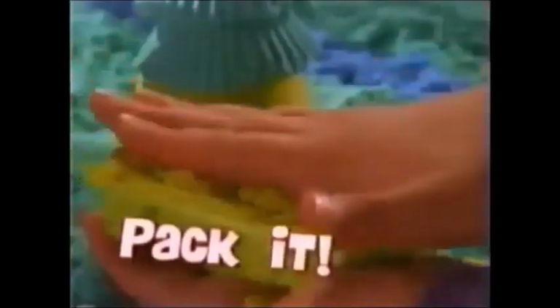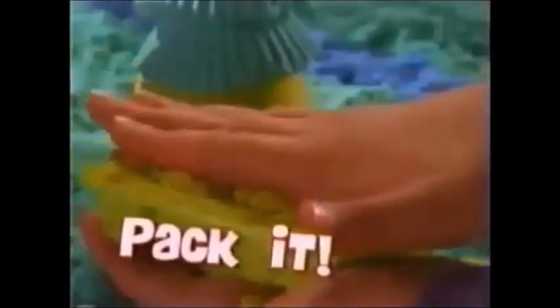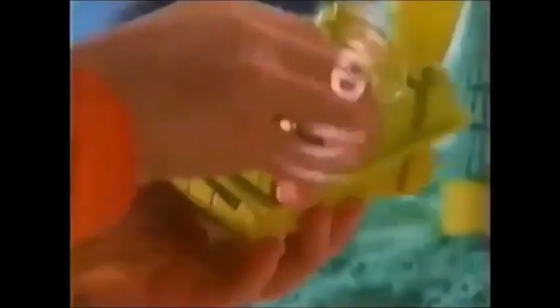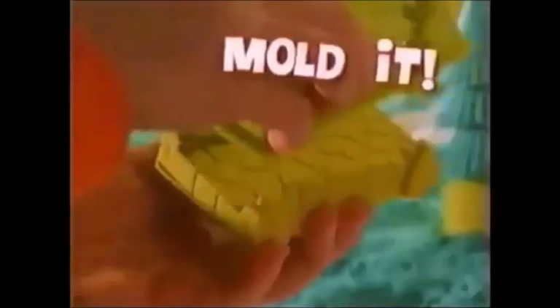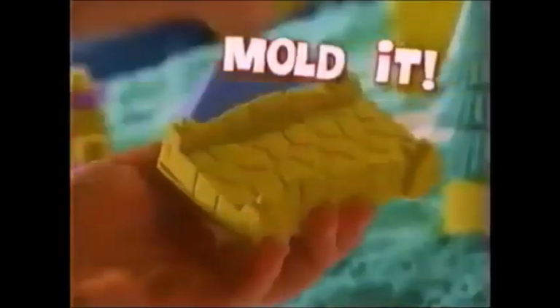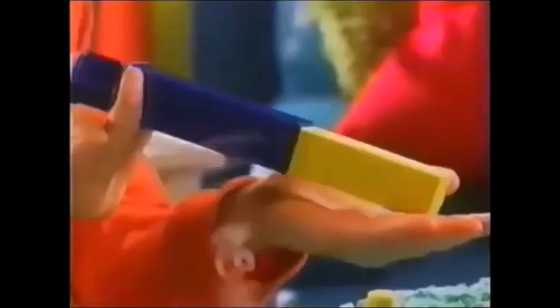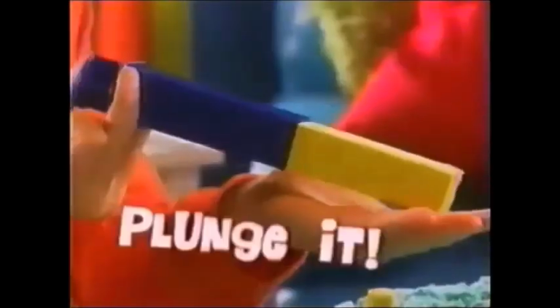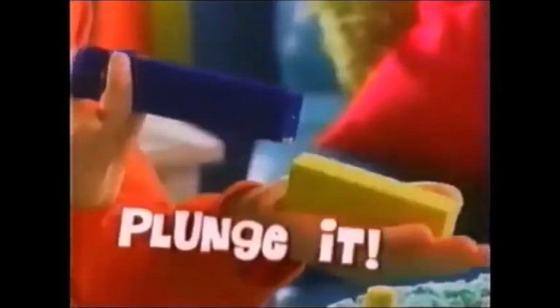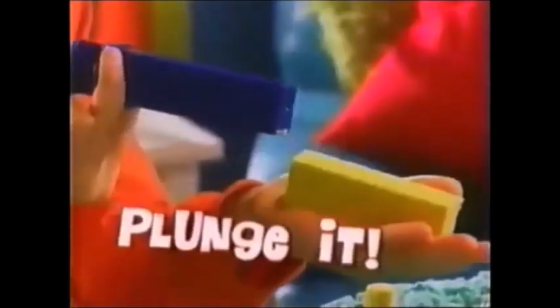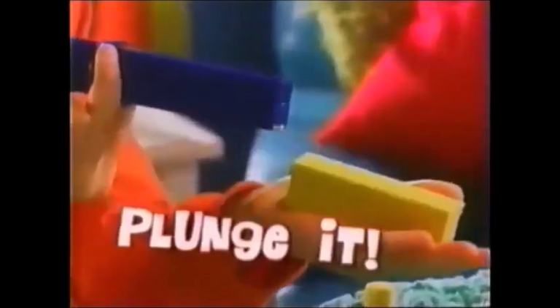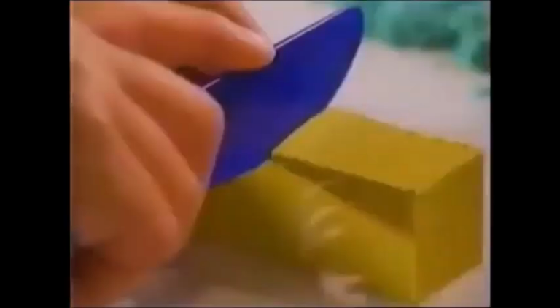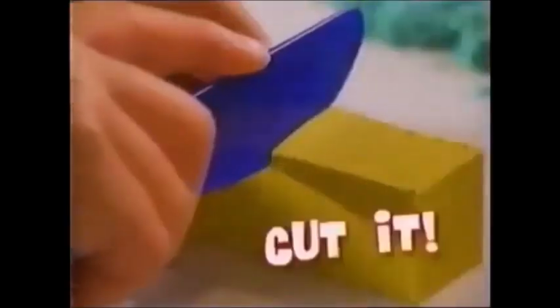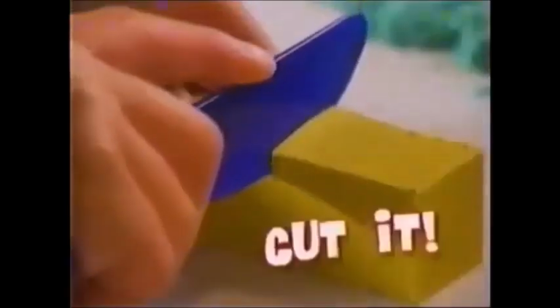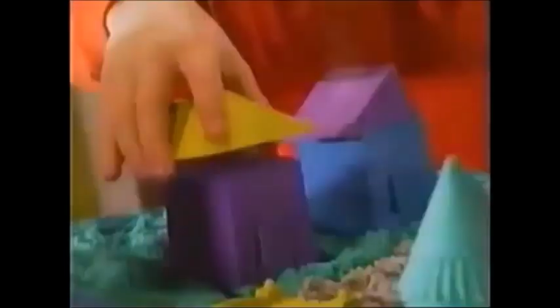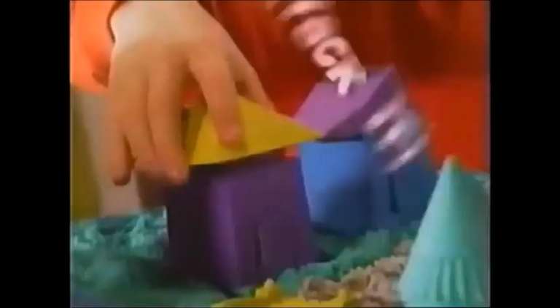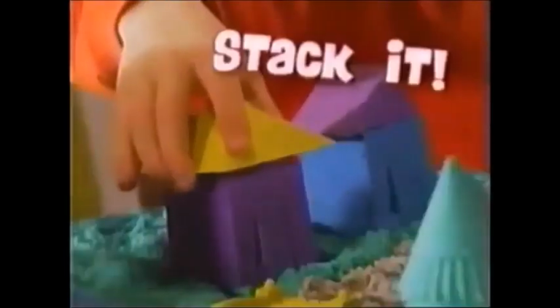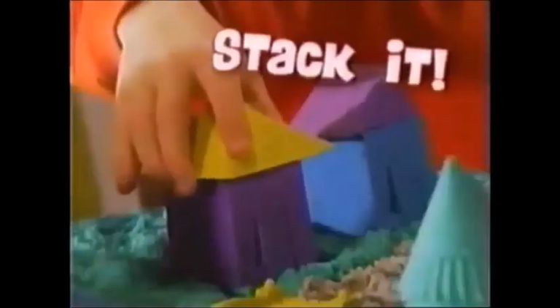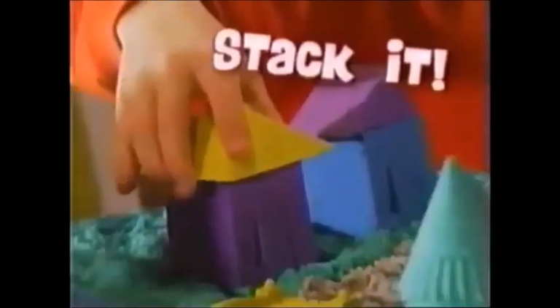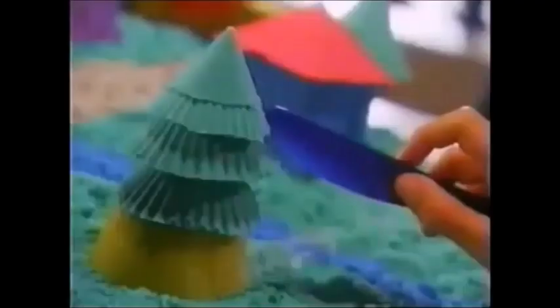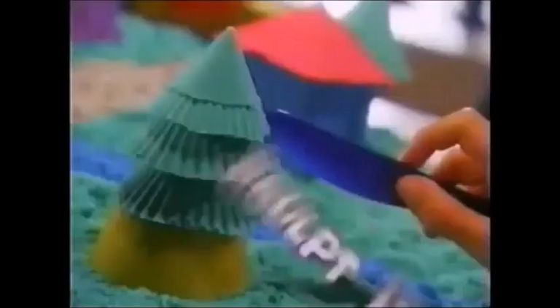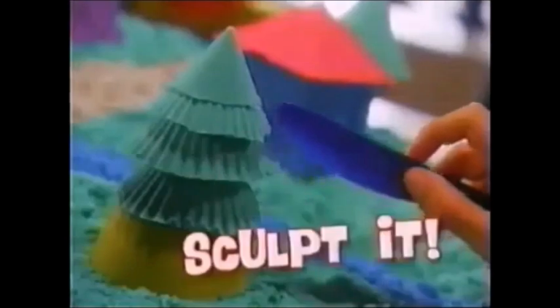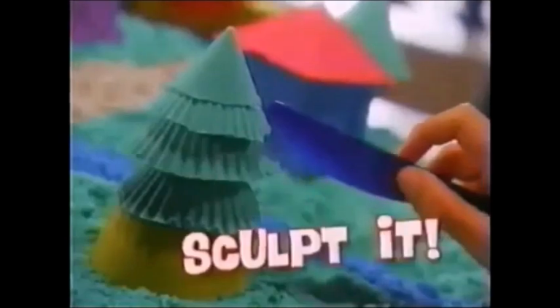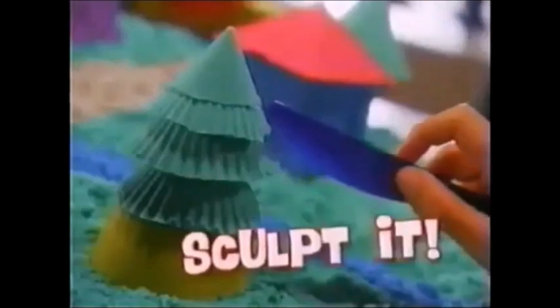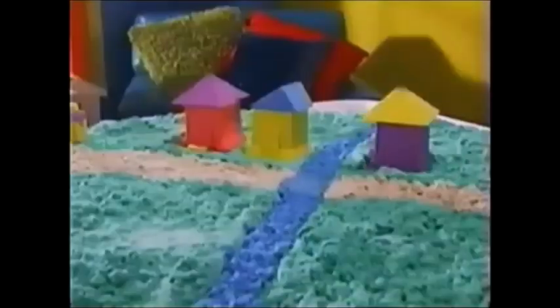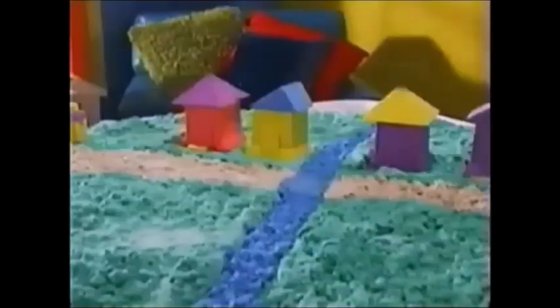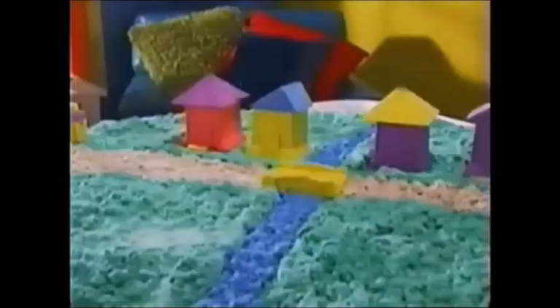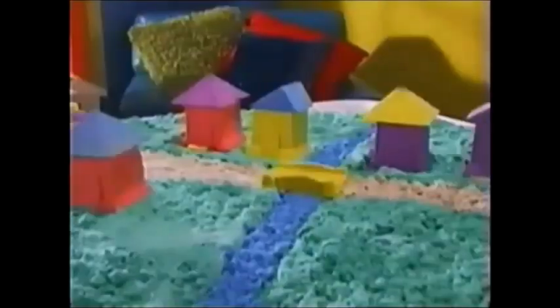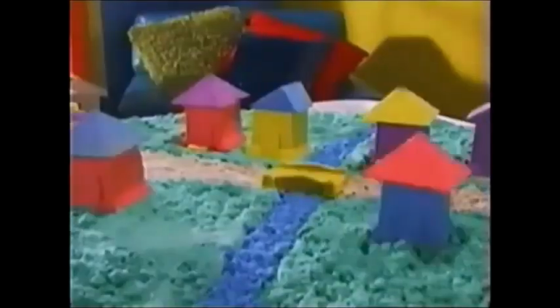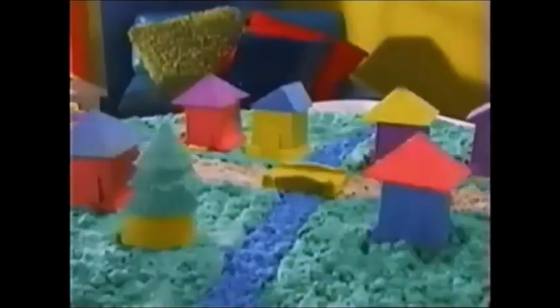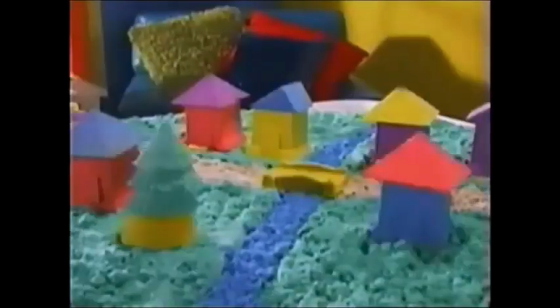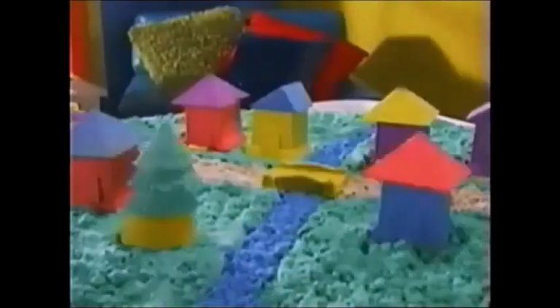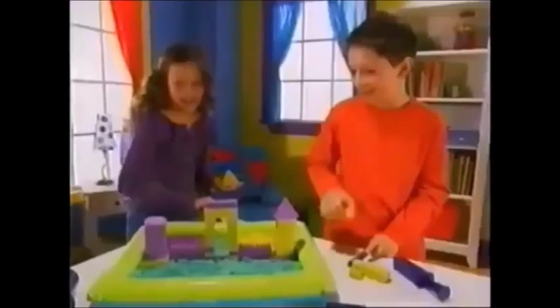Just pack it, mold it! You can even plunge it, cut it, stack it, and then sculpt it! Now you've built it!